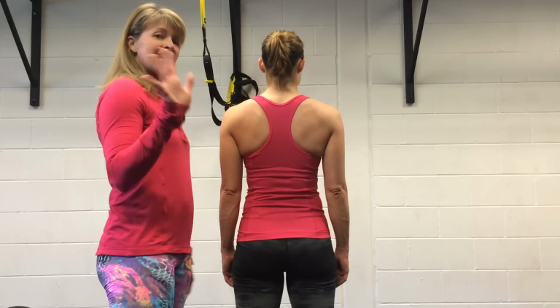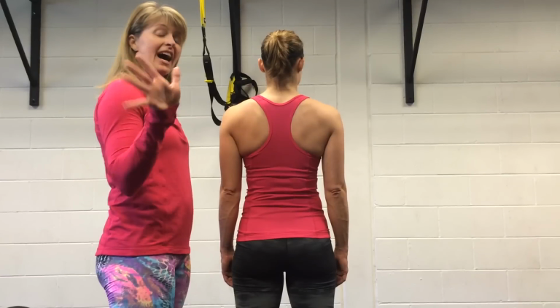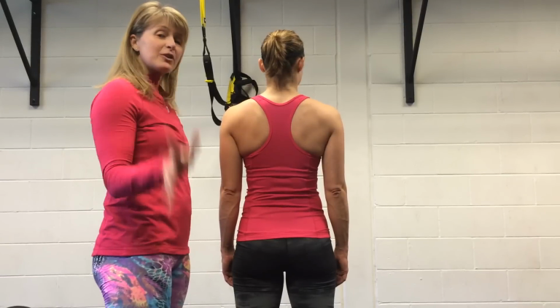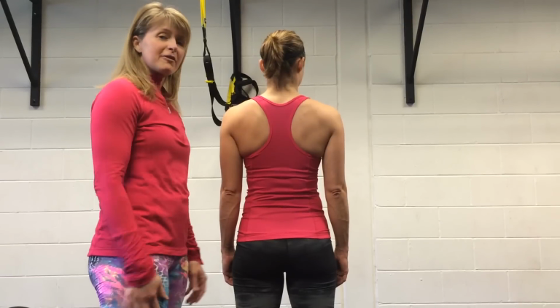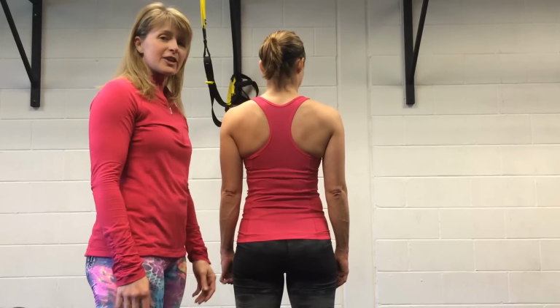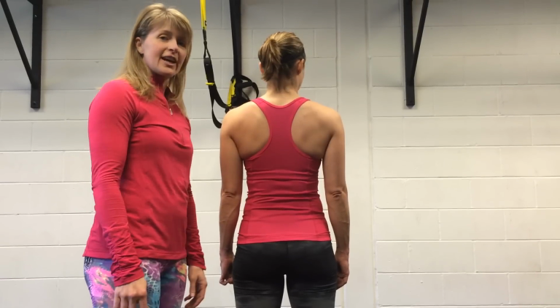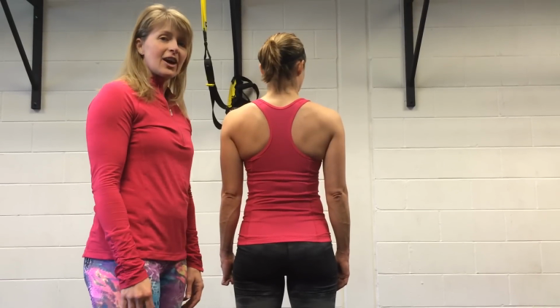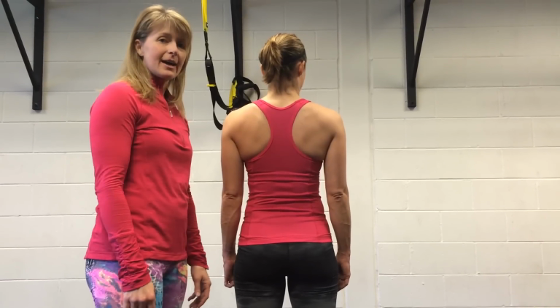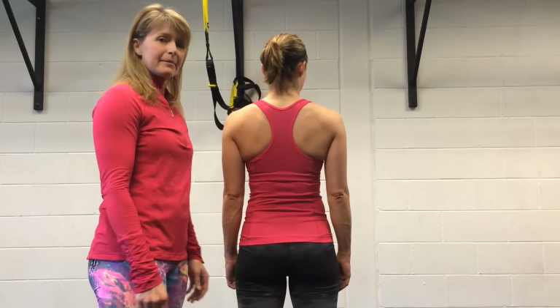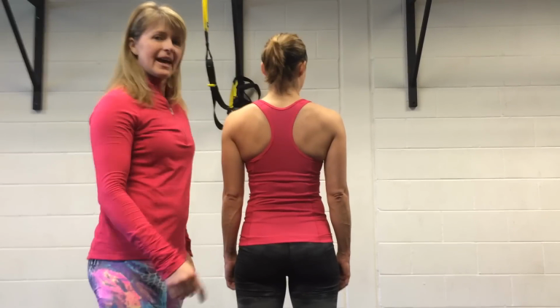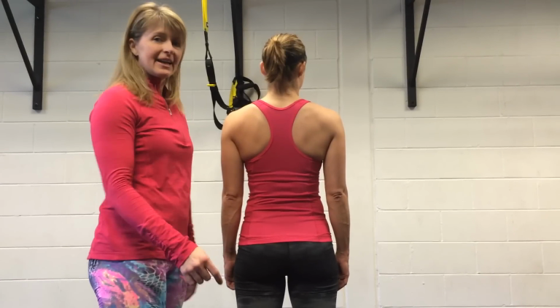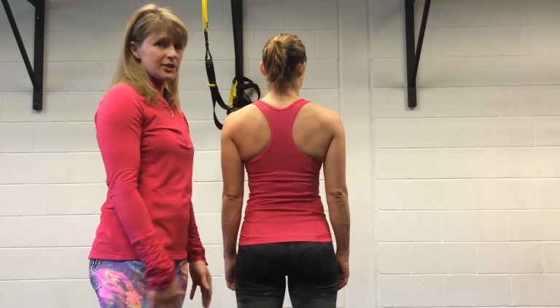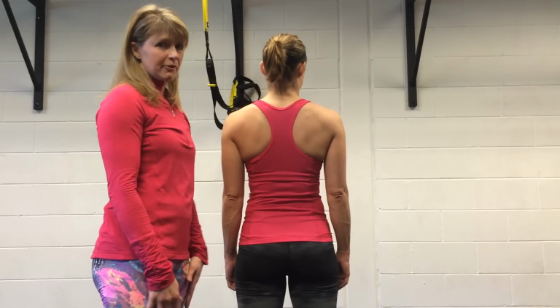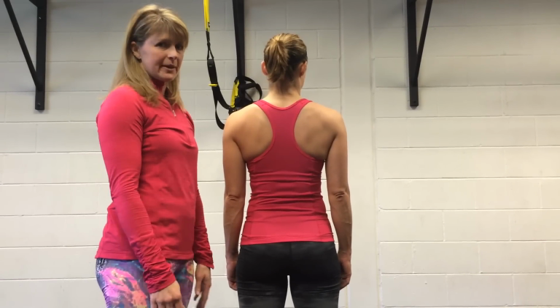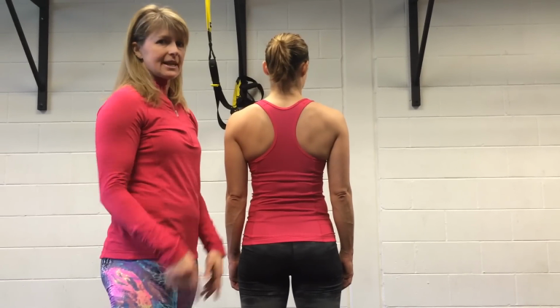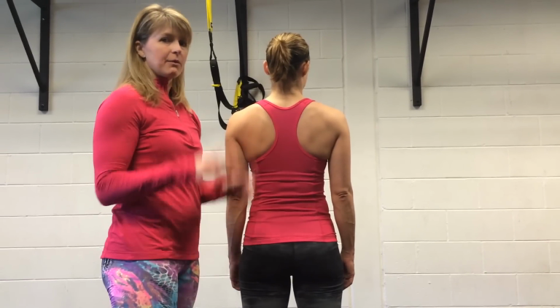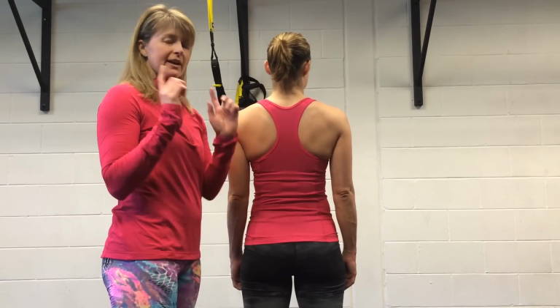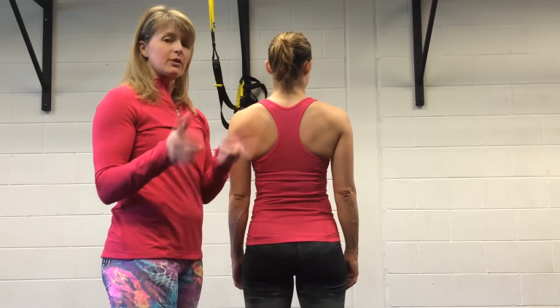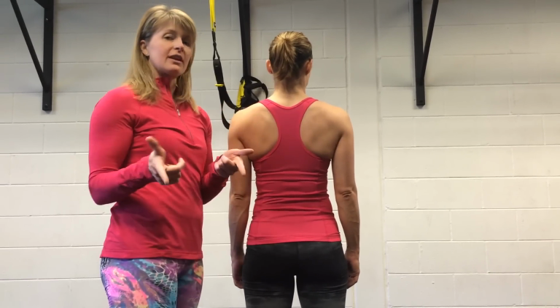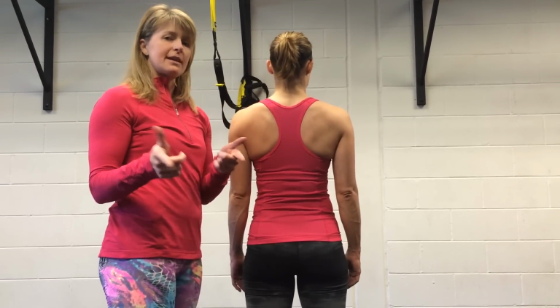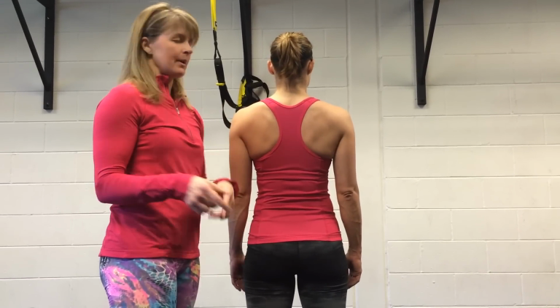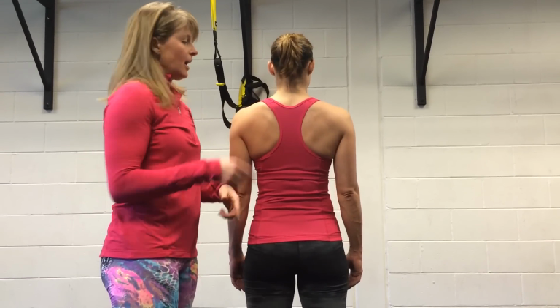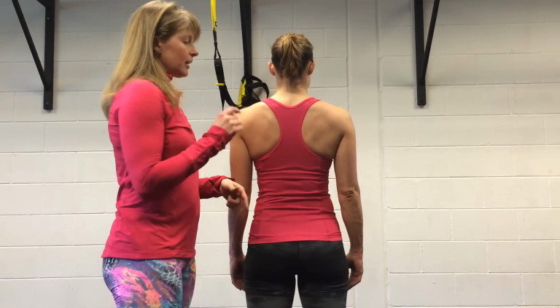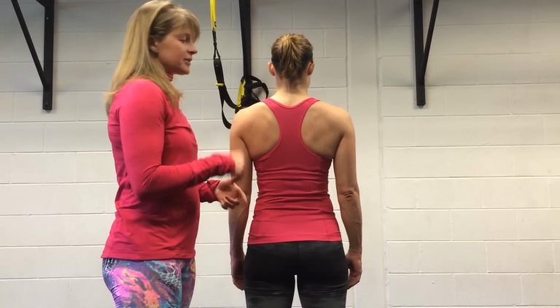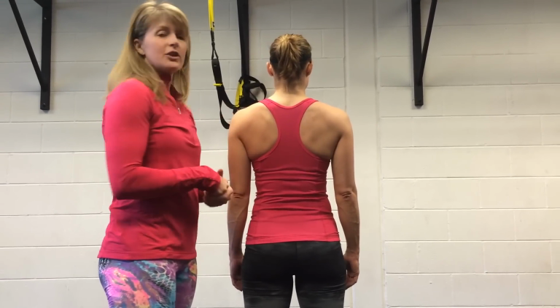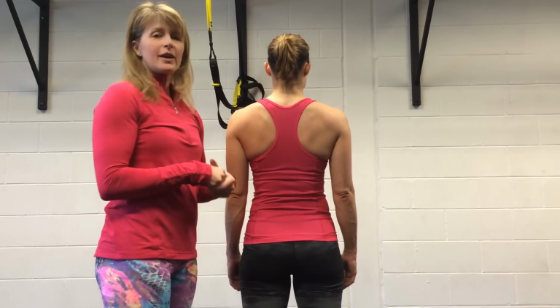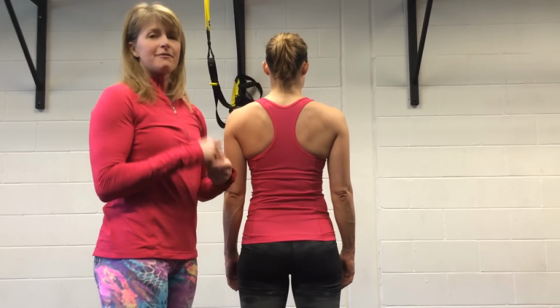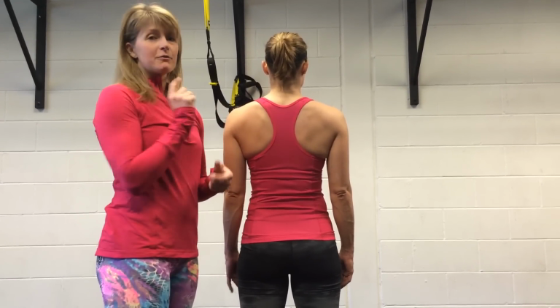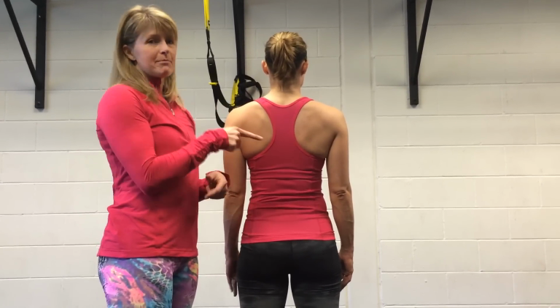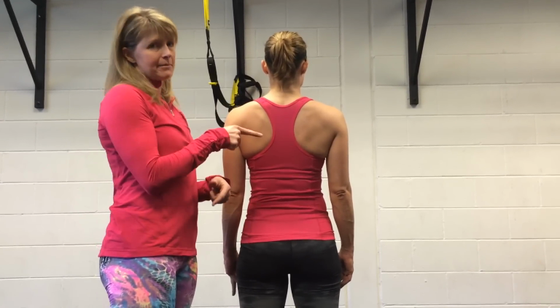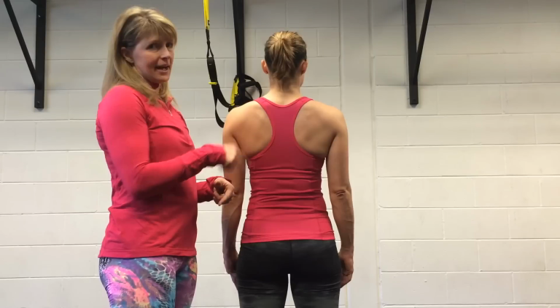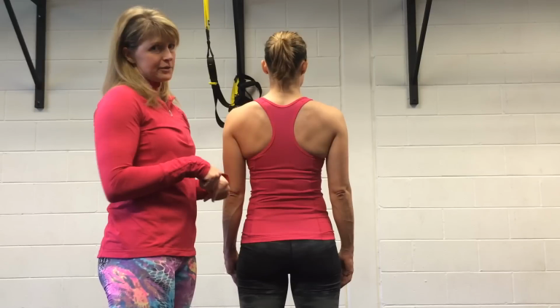Hi, Lori Frederick here. I am at Energy Performance and I want to give you a little tip on what to do if your rib might be out.